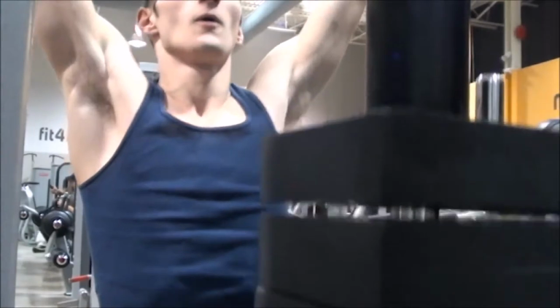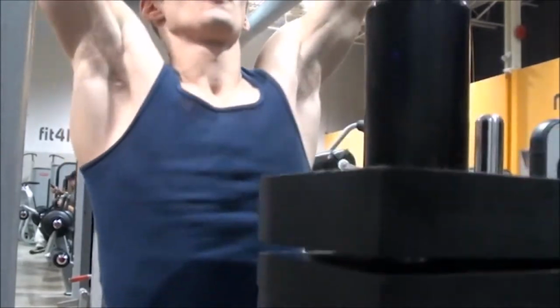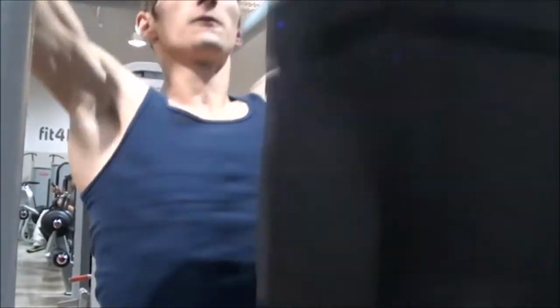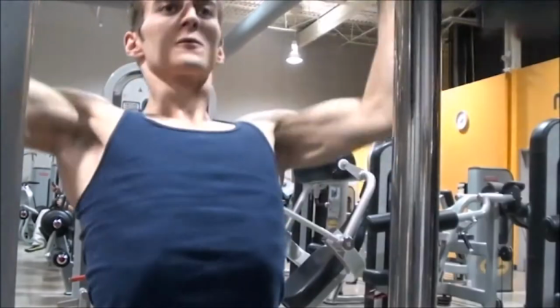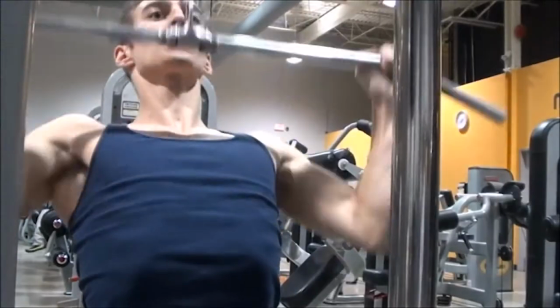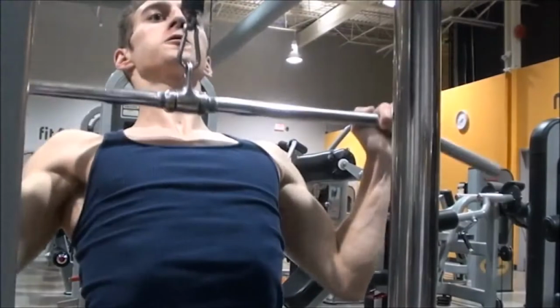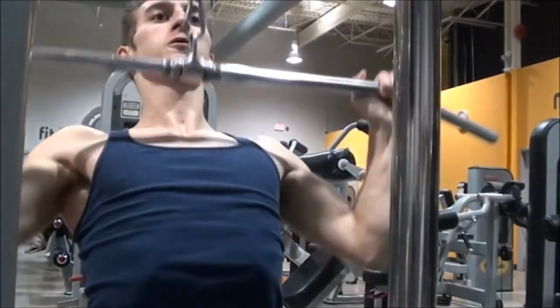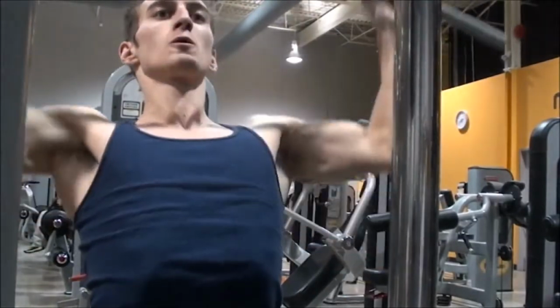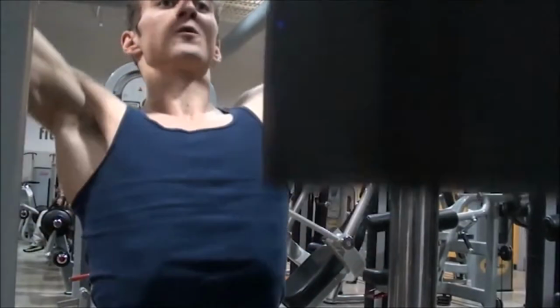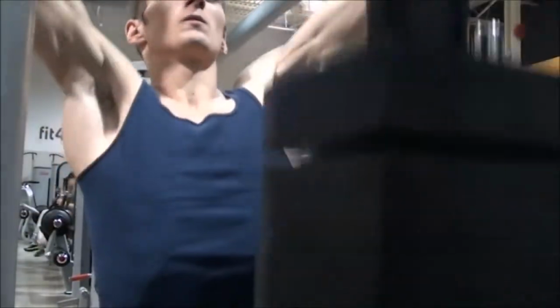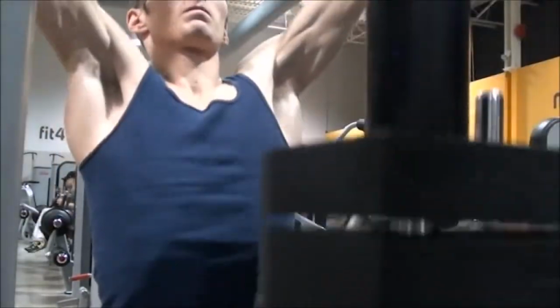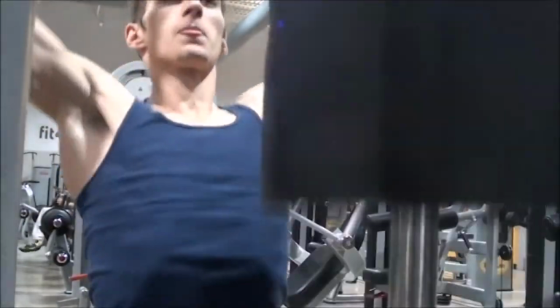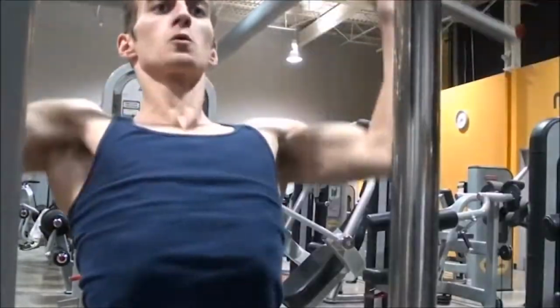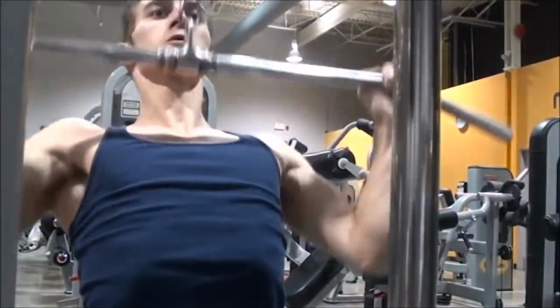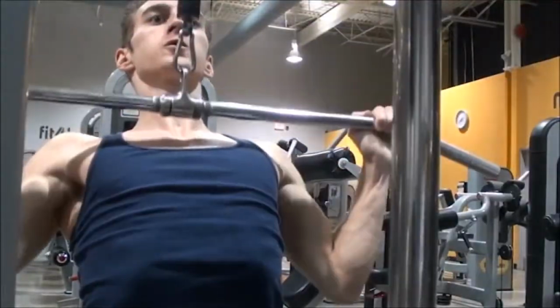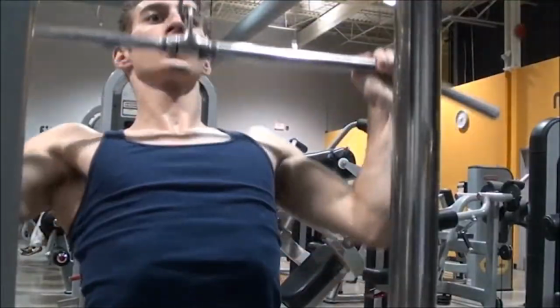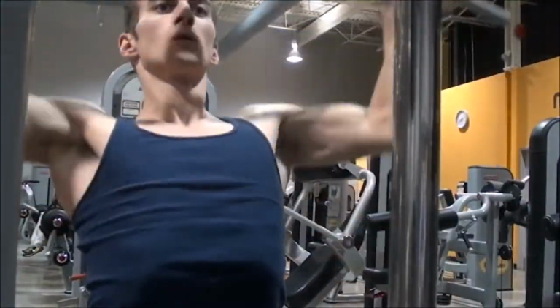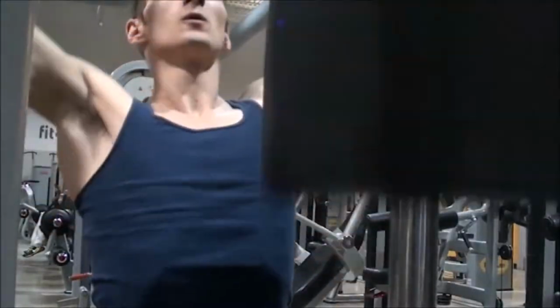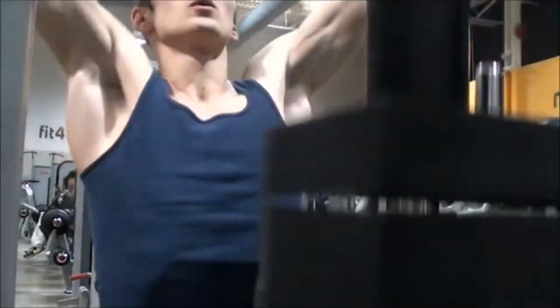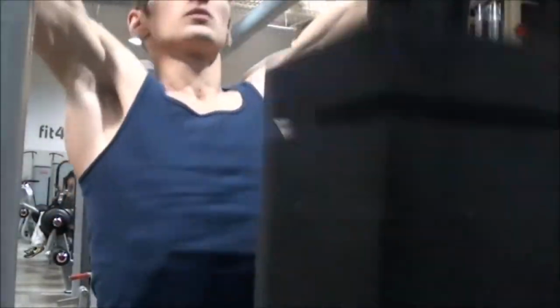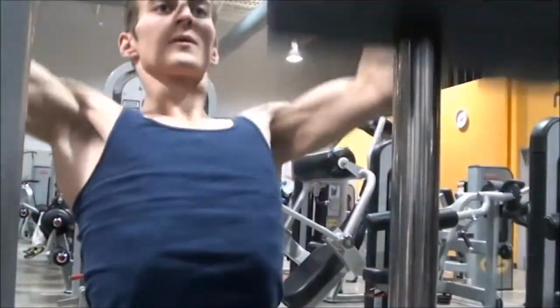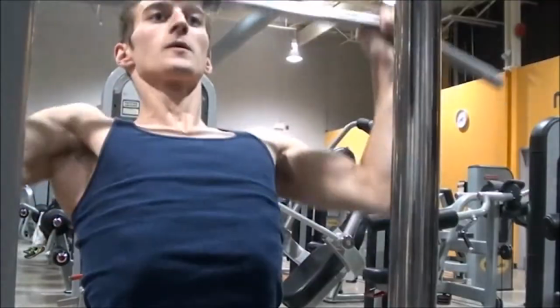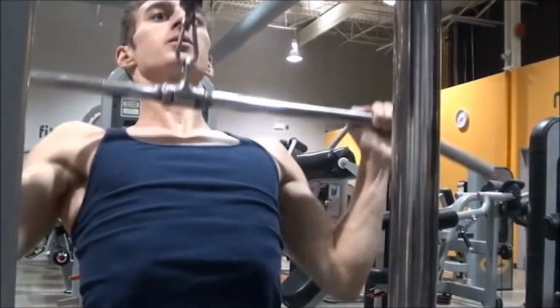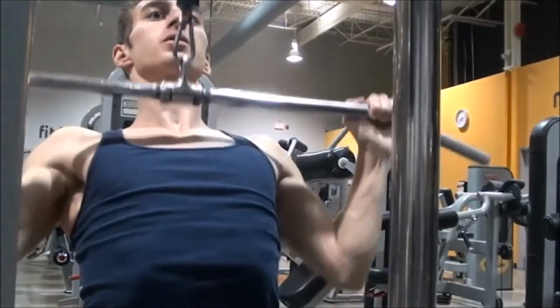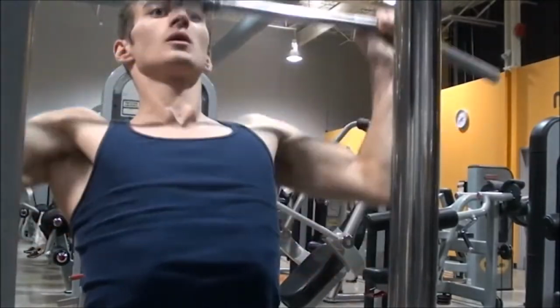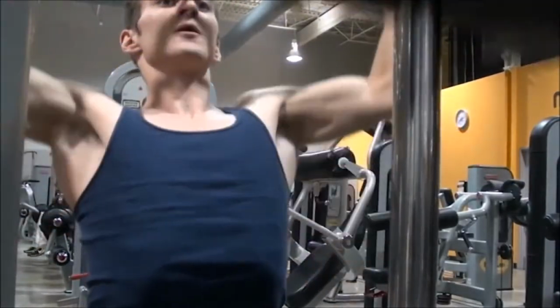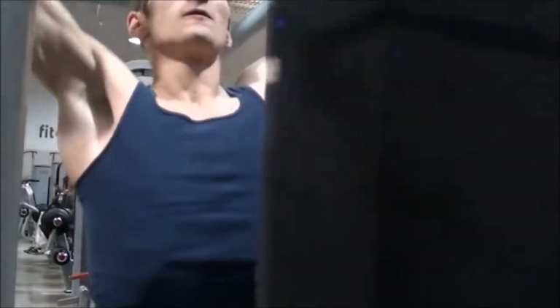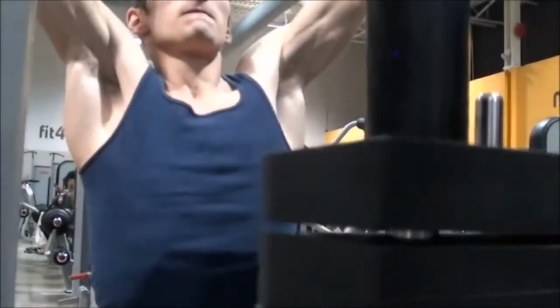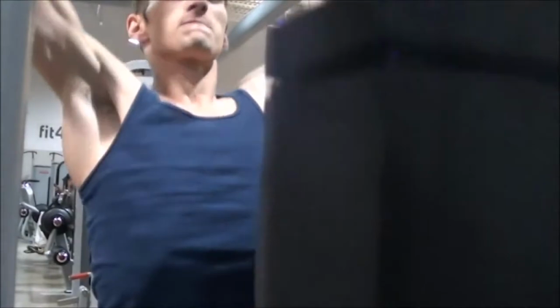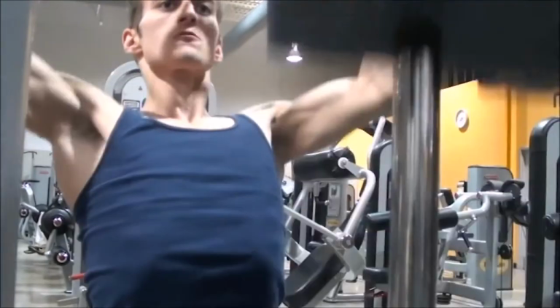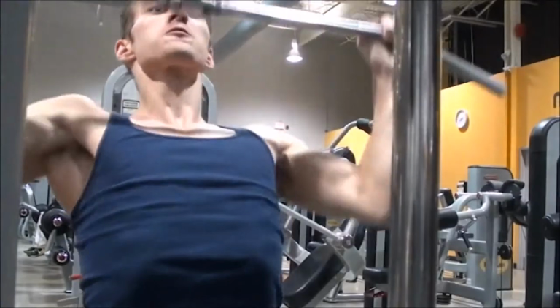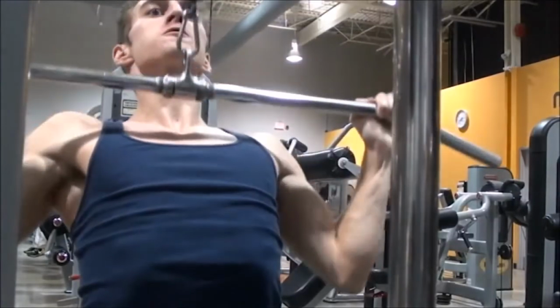Next I moved on to a lat pulldown with the regular lat pulldown bar, focusing on really squeezing those lats at the bottom and getting a good stretch at the top.